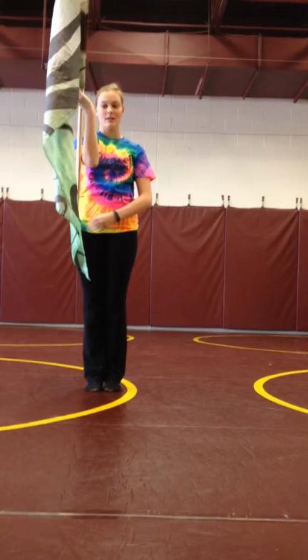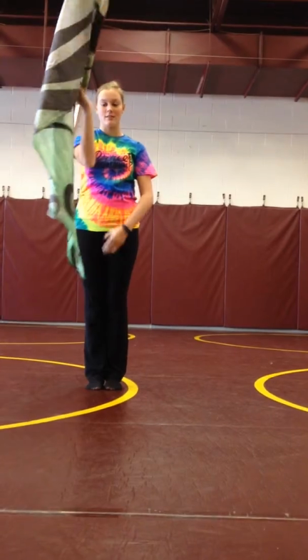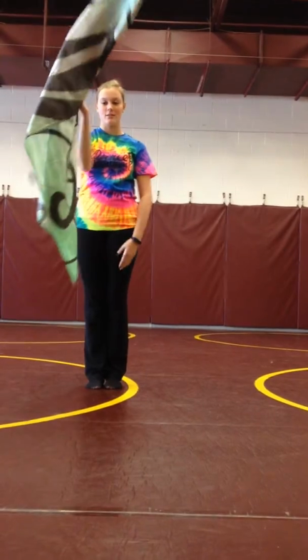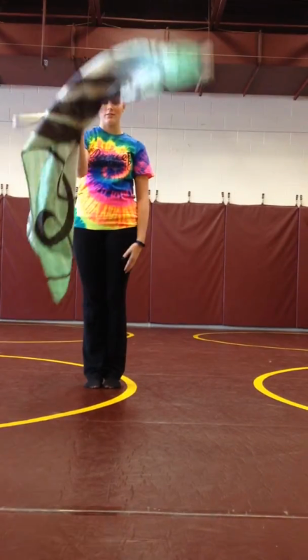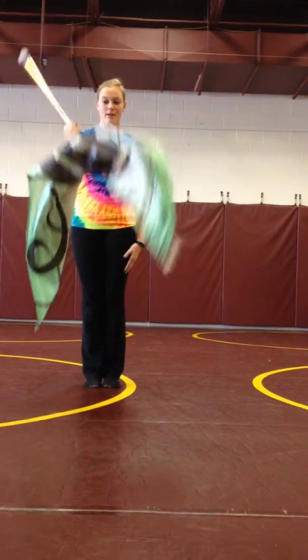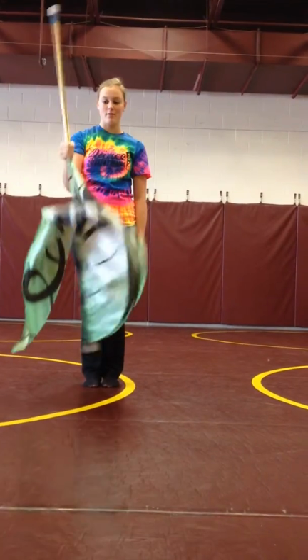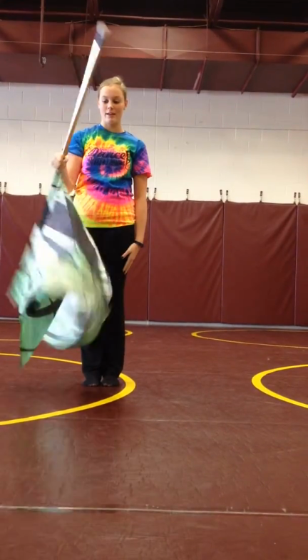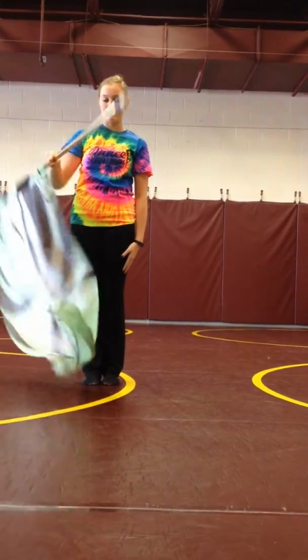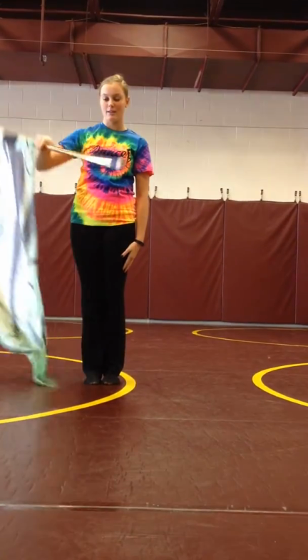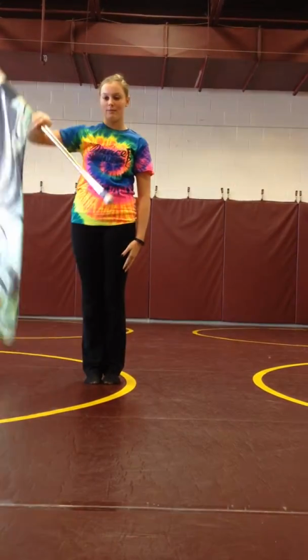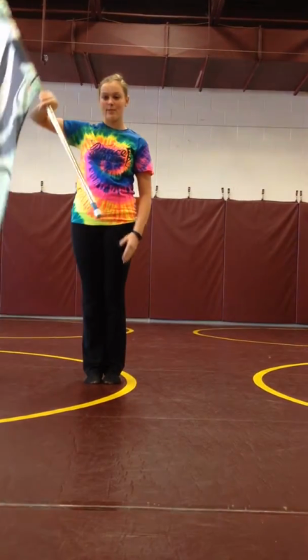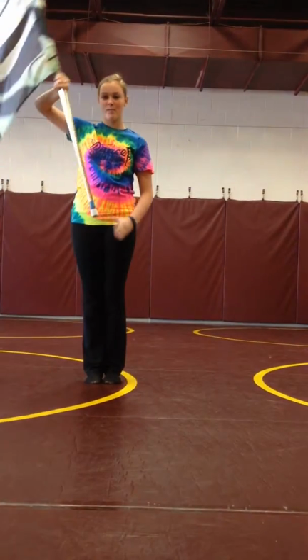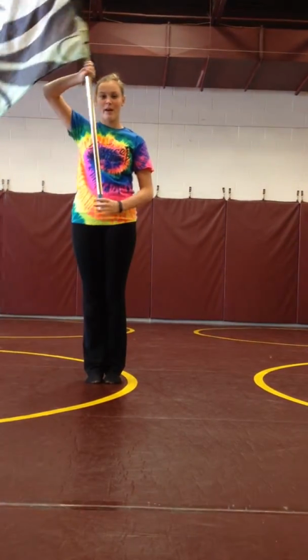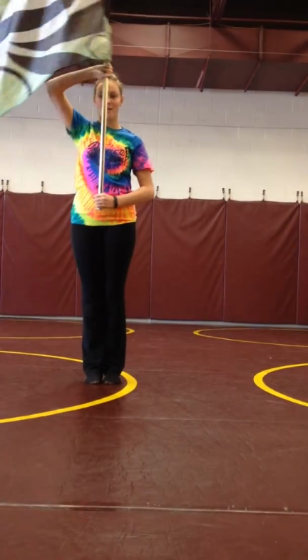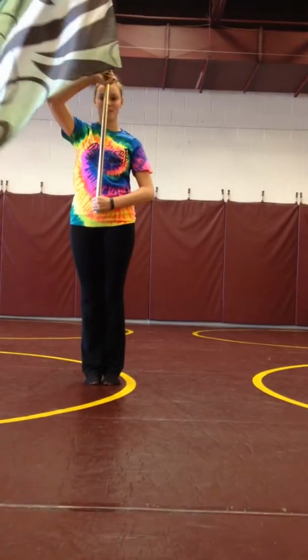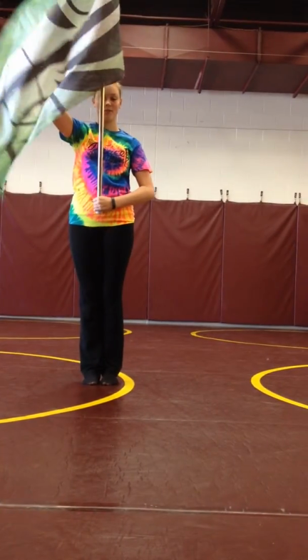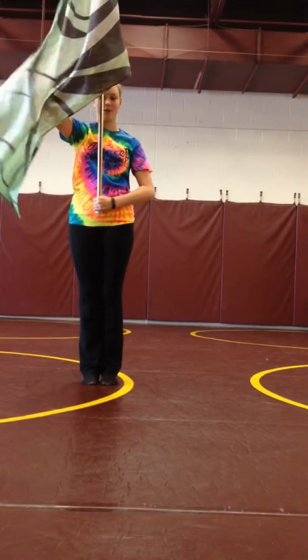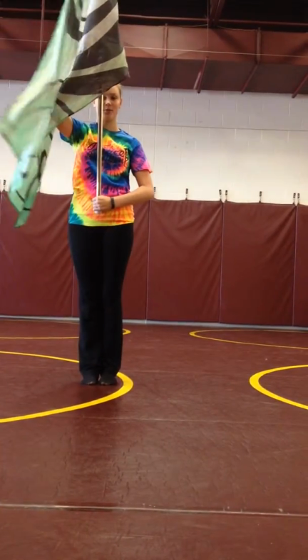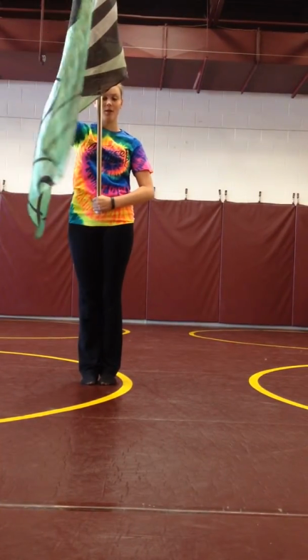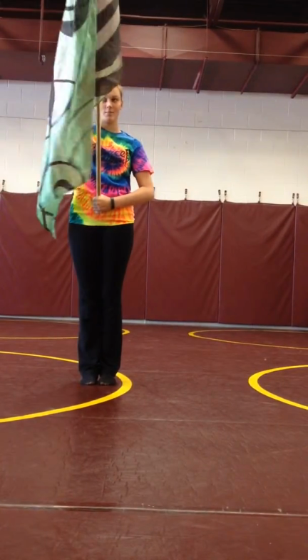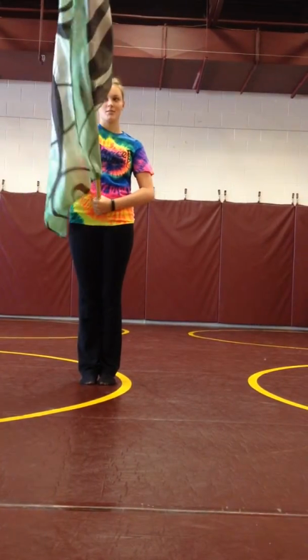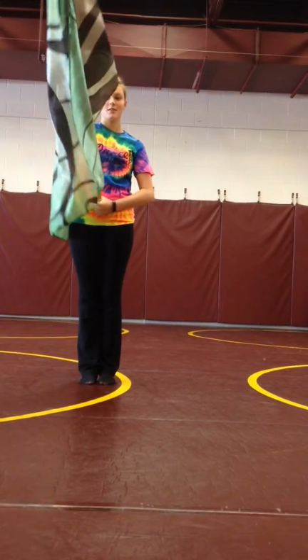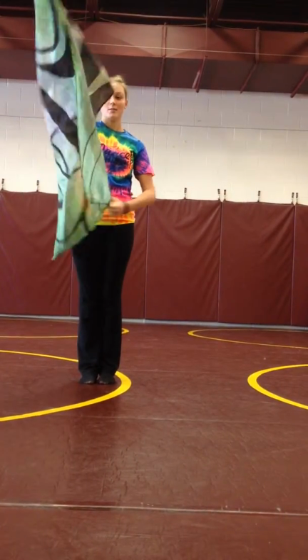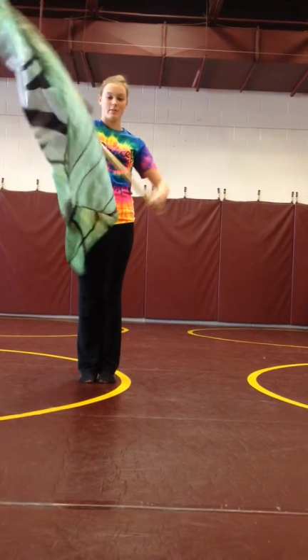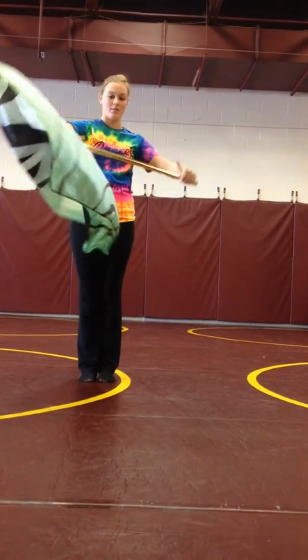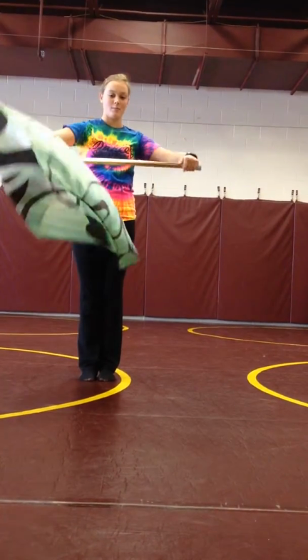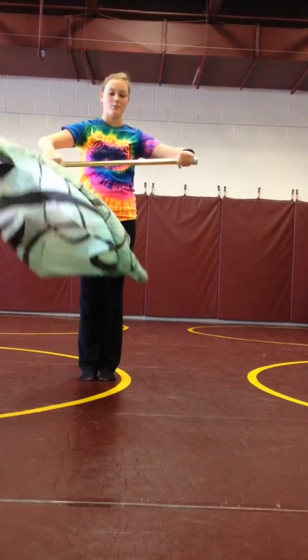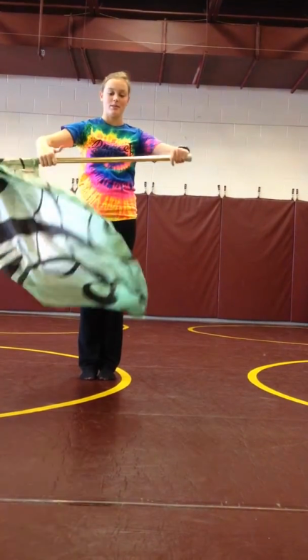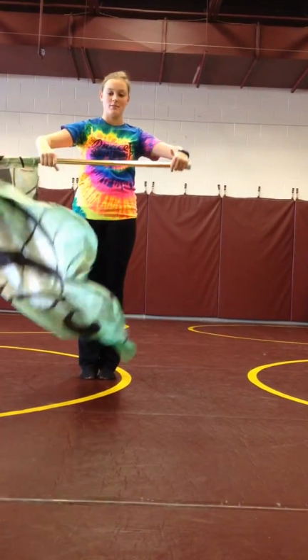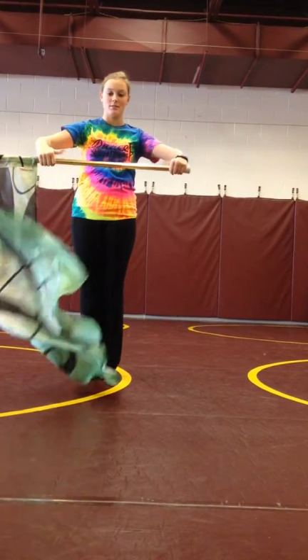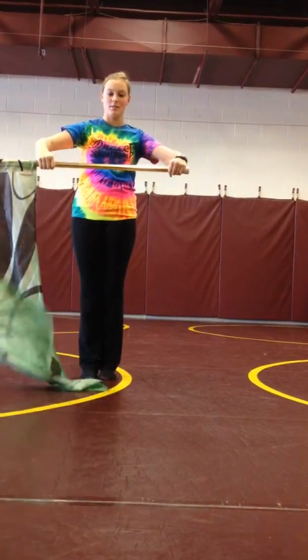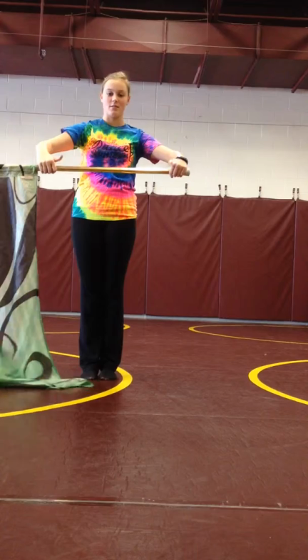Then you're going to let go again and flip it back up to right shoulder arms with your thumbs pointing towards each other.